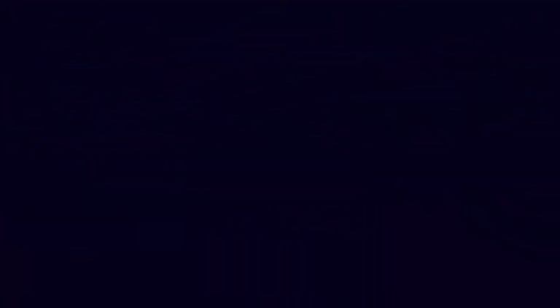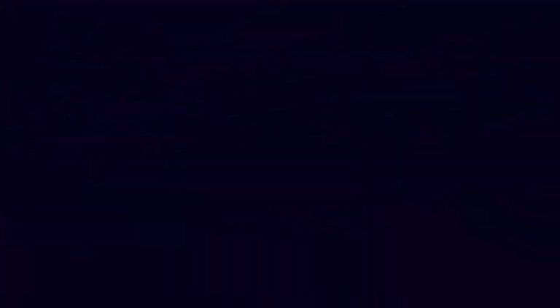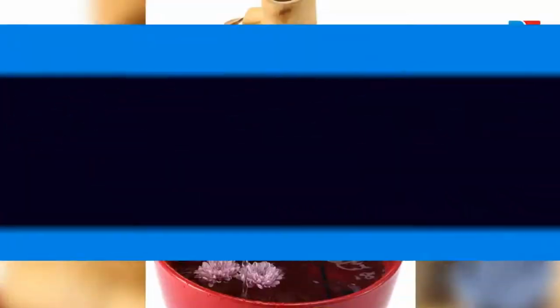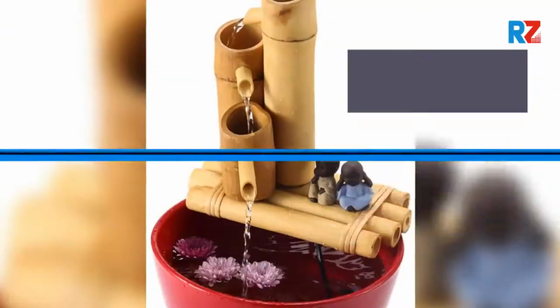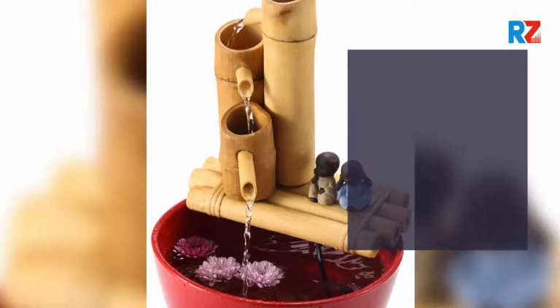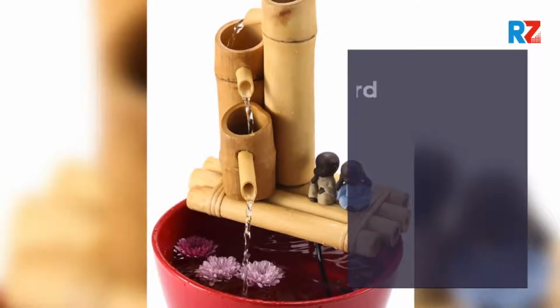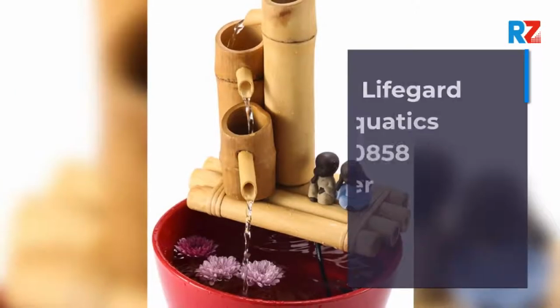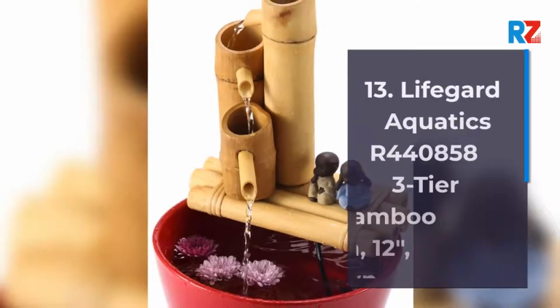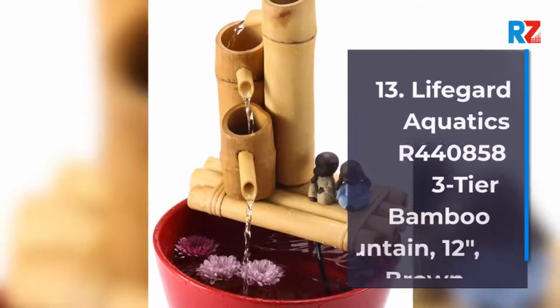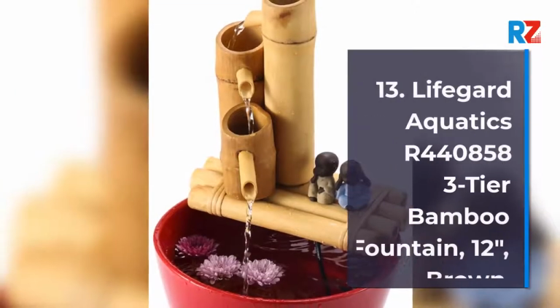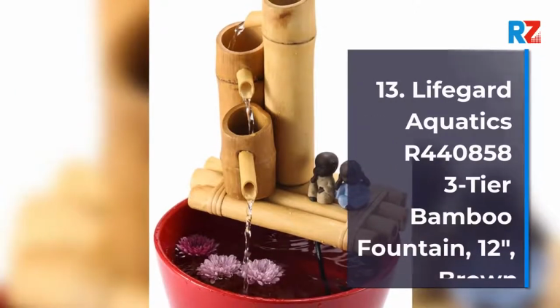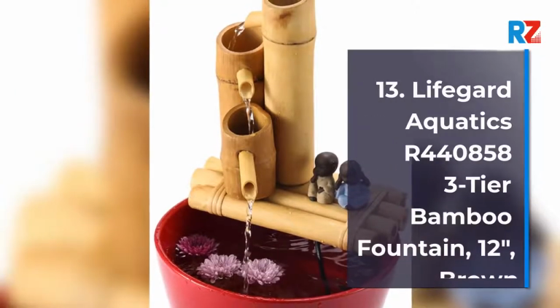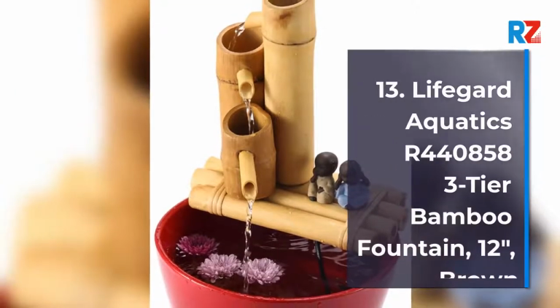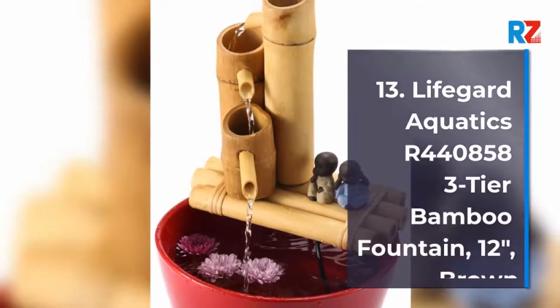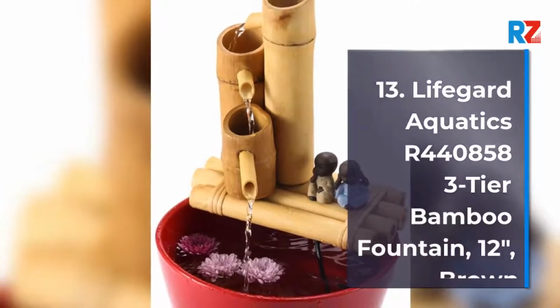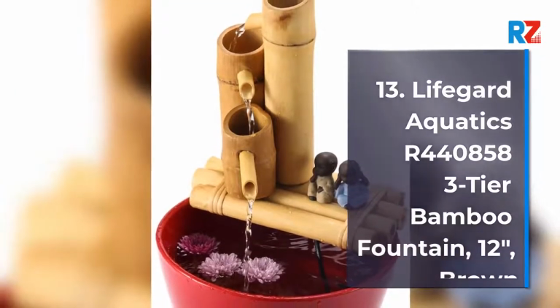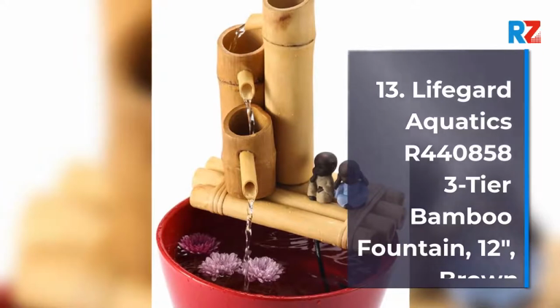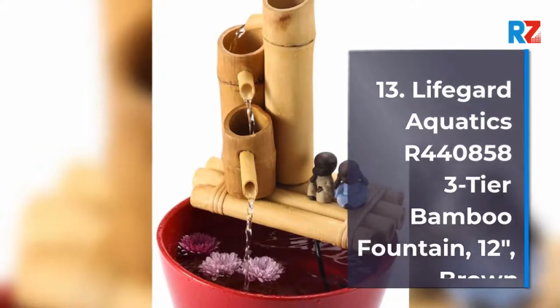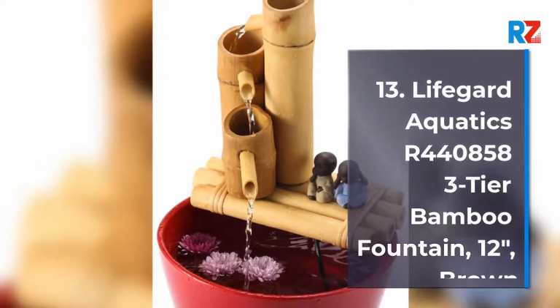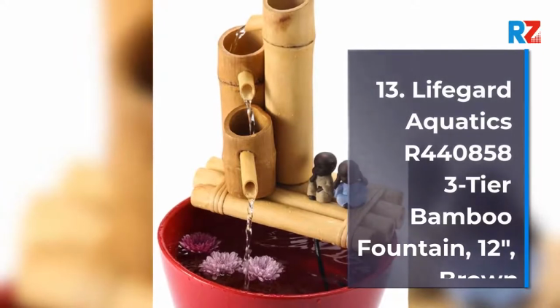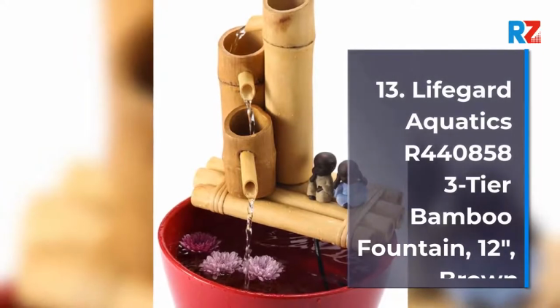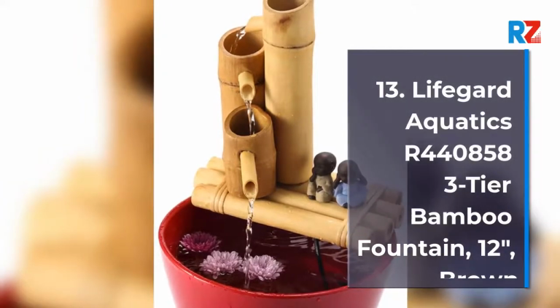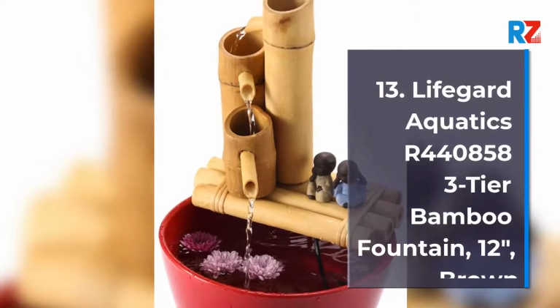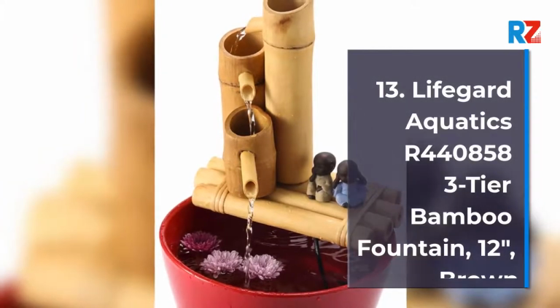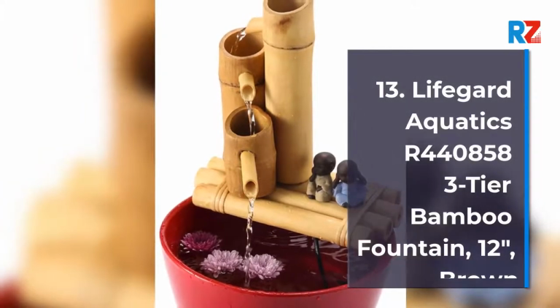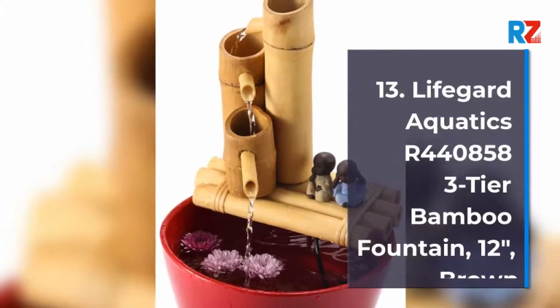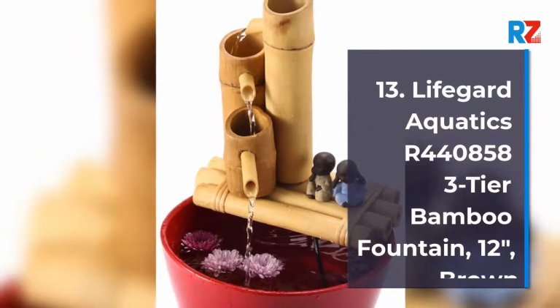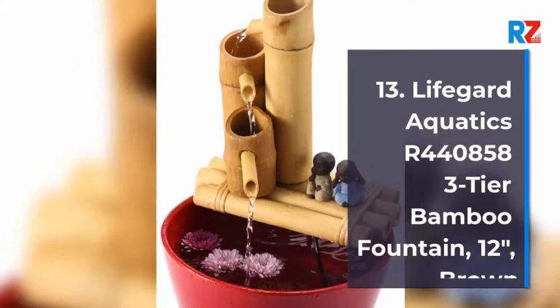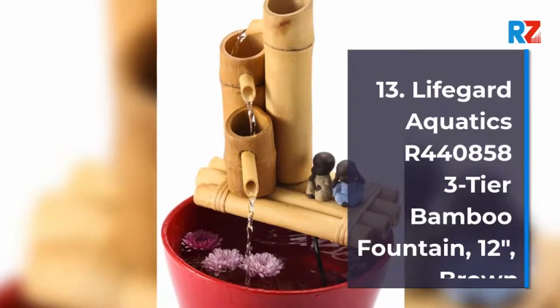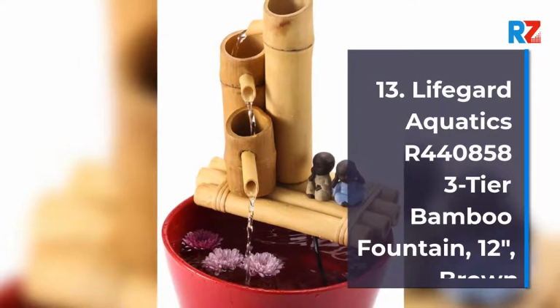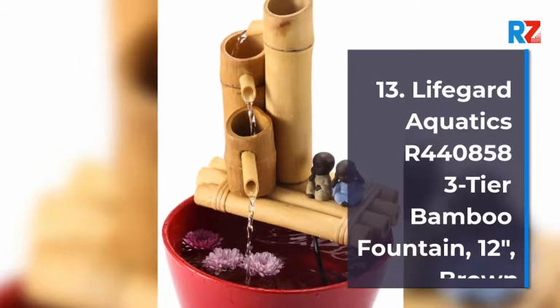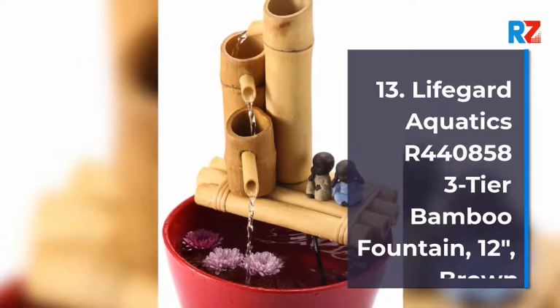13. Lifeguard Aquatics R4408583 Tier Bamboo Fountain, 12-Inches, Brown.